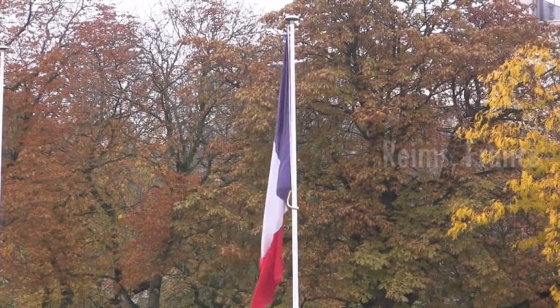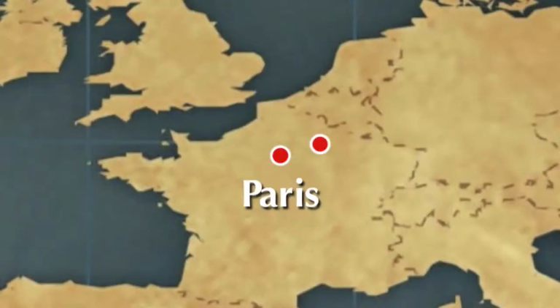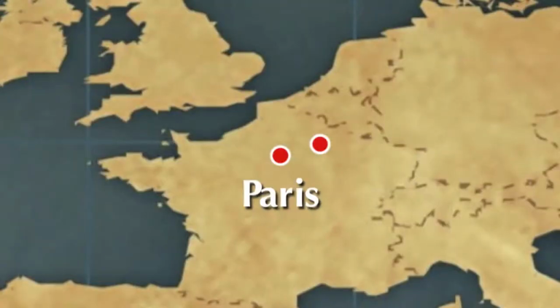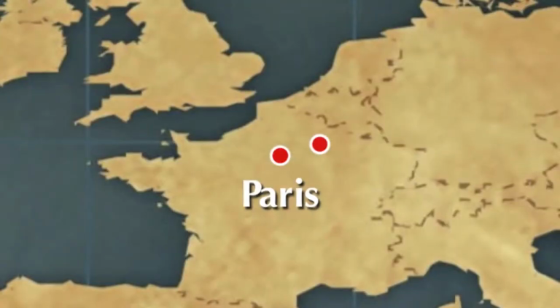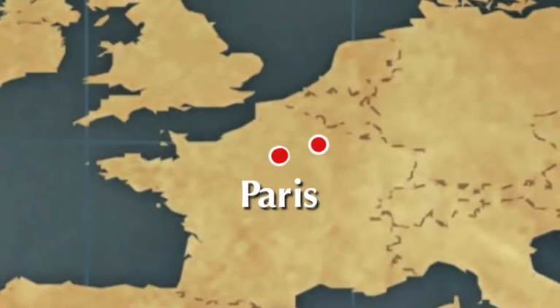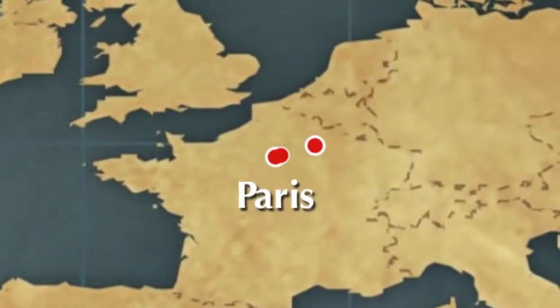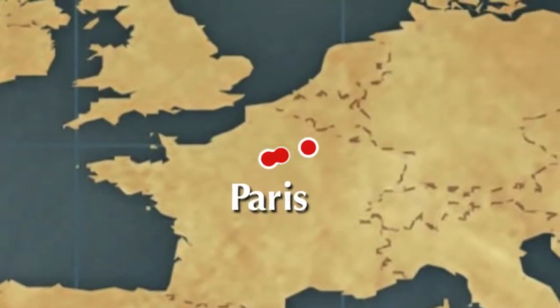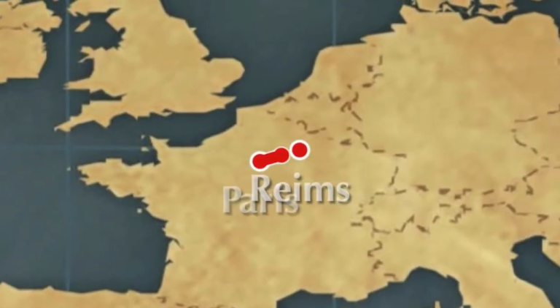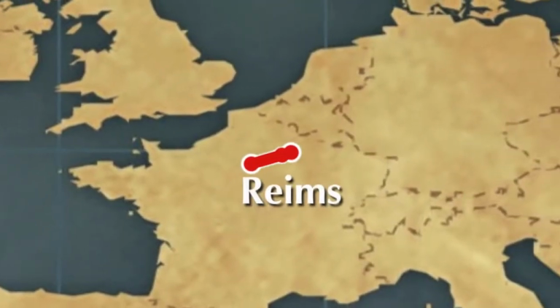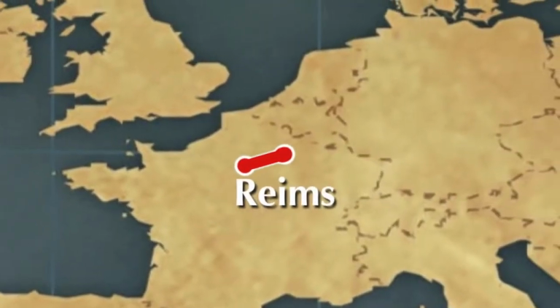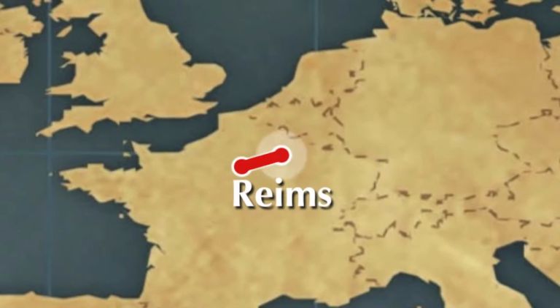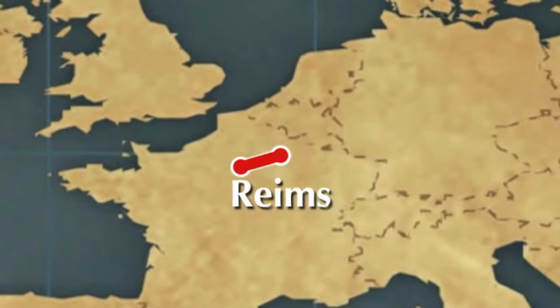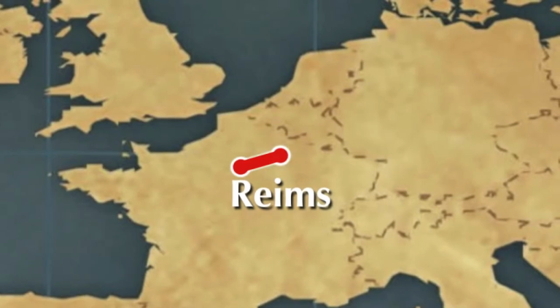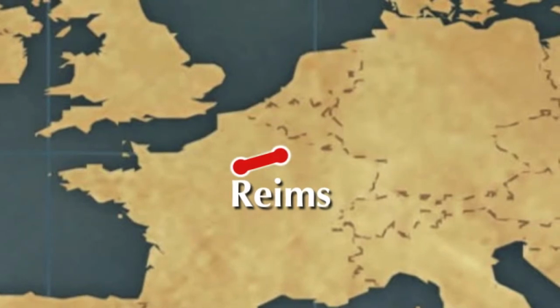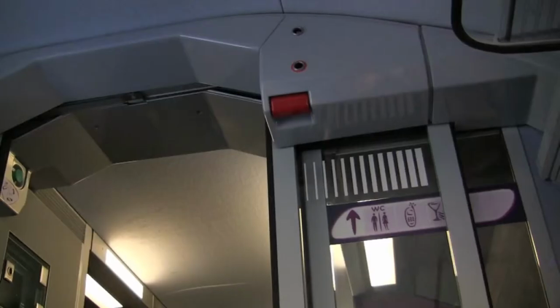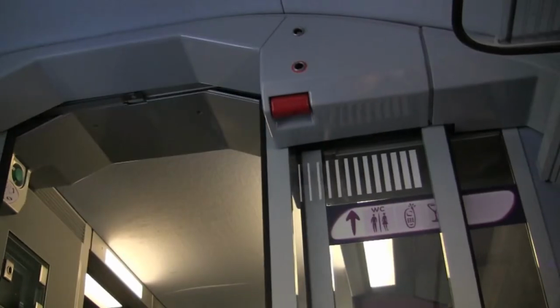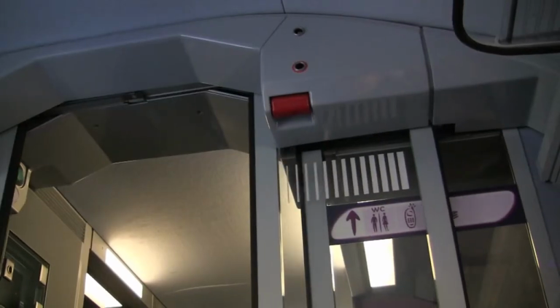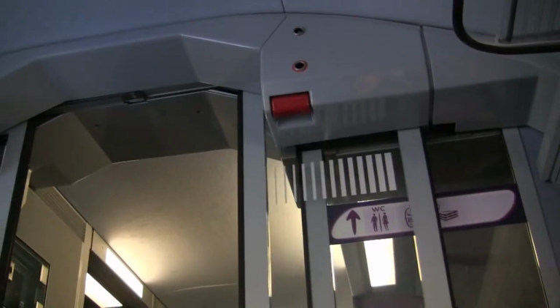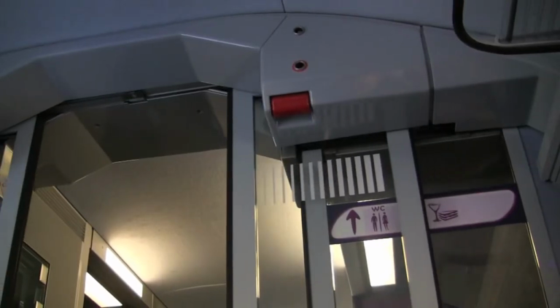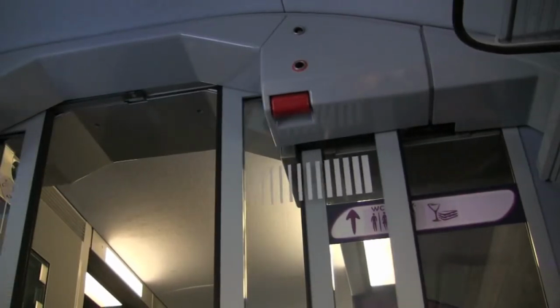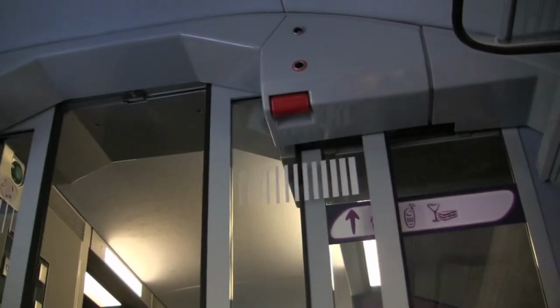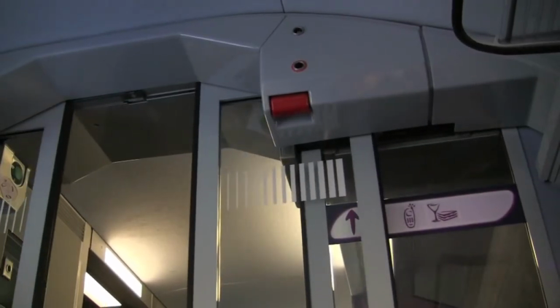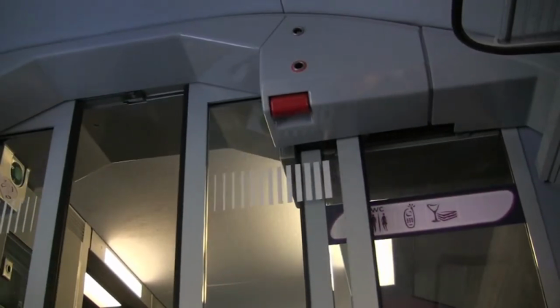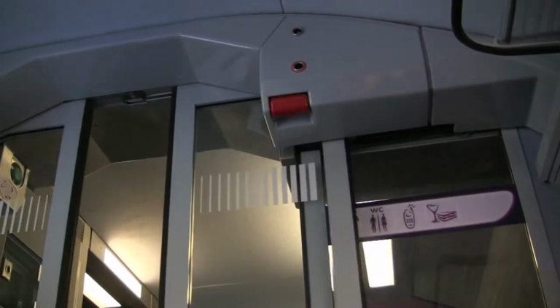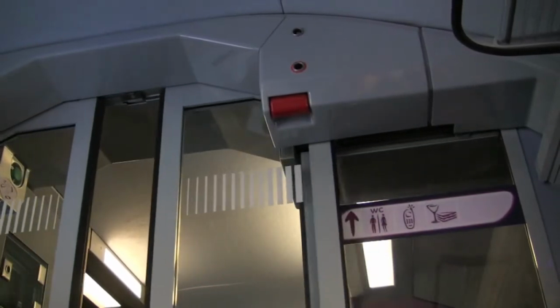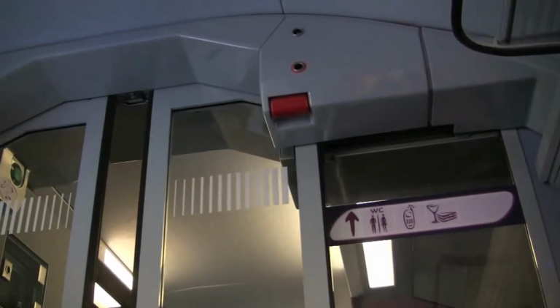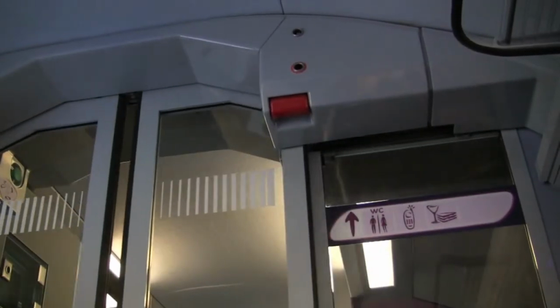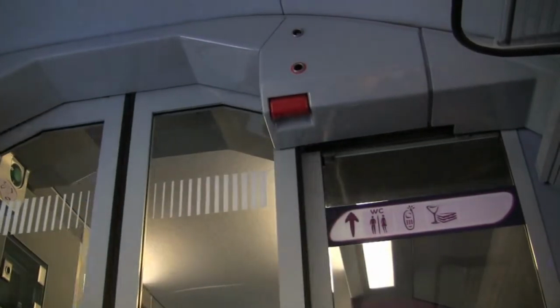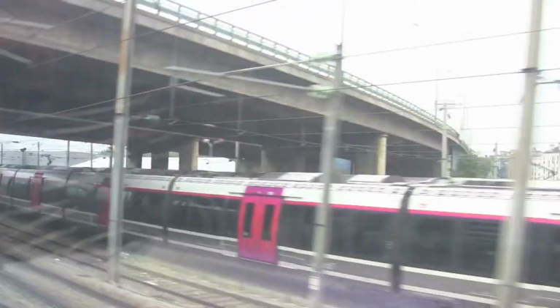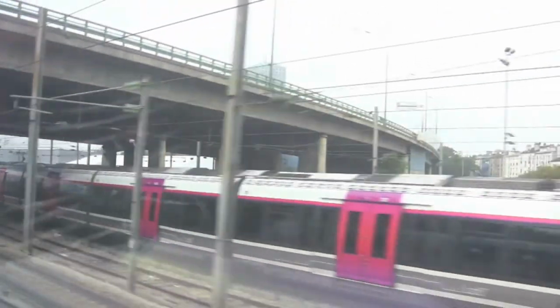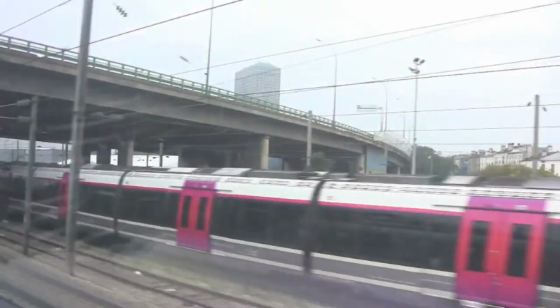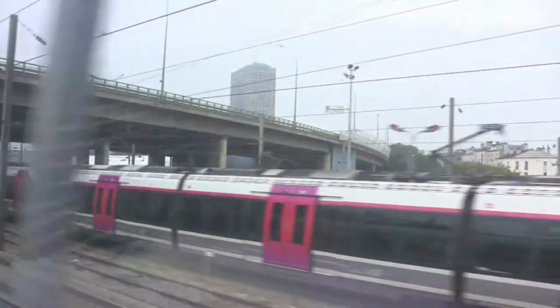Just to the northeast of Paris is the heart of the Champagne region of France. We're traveling there today by high-speed train.